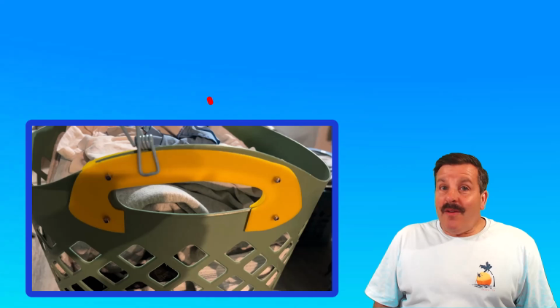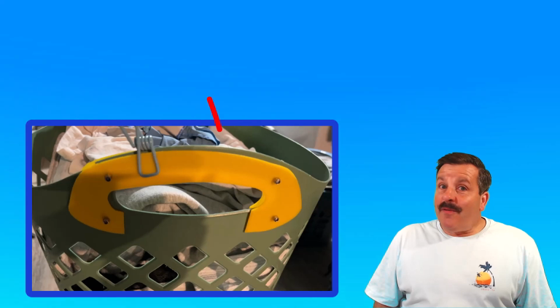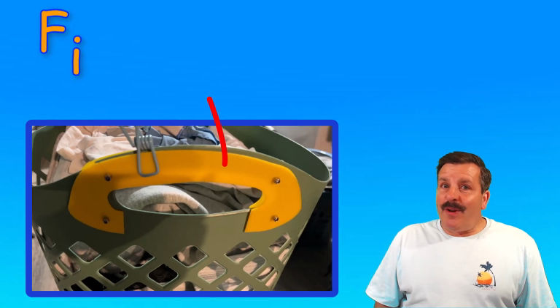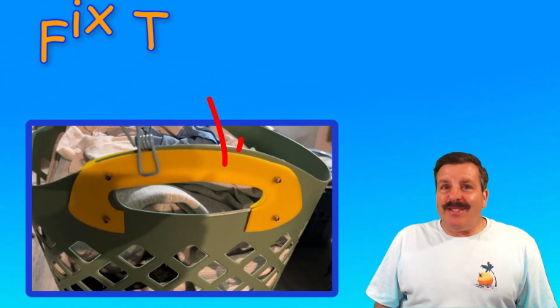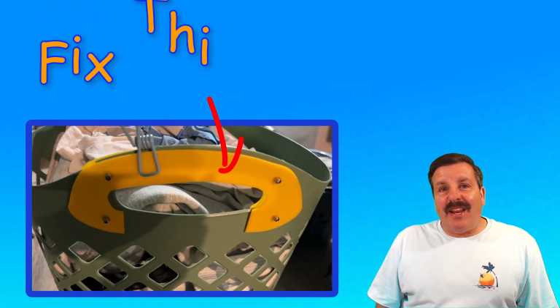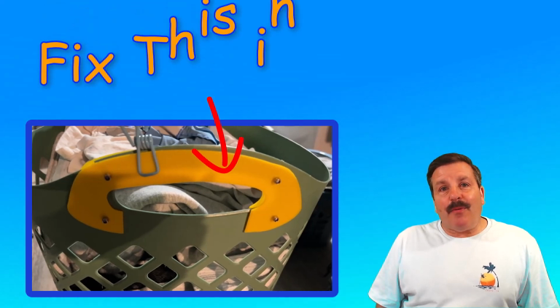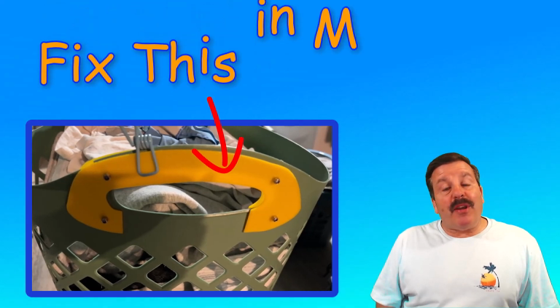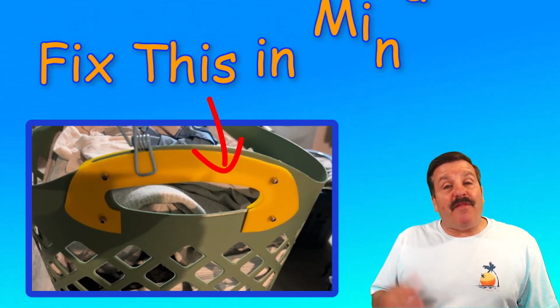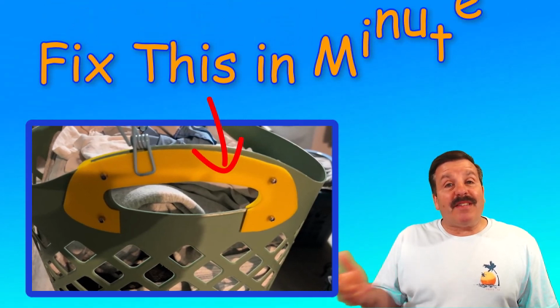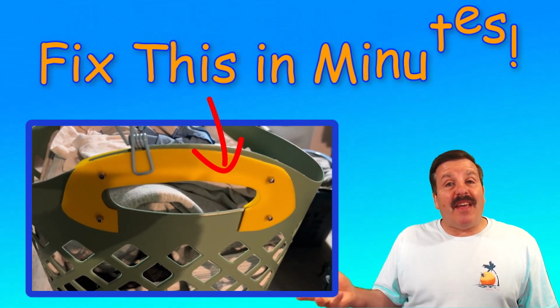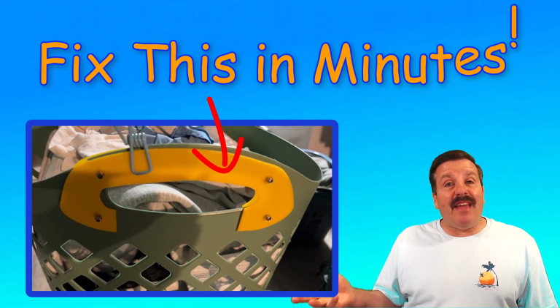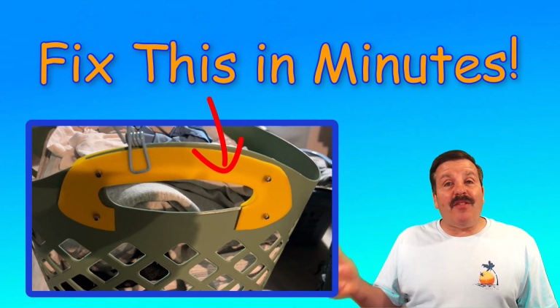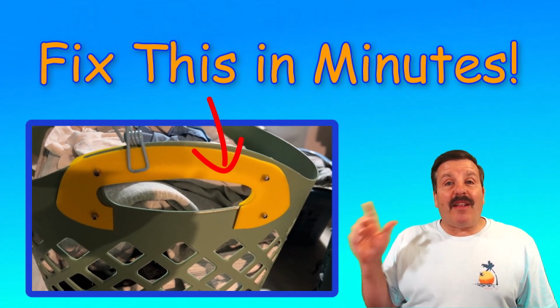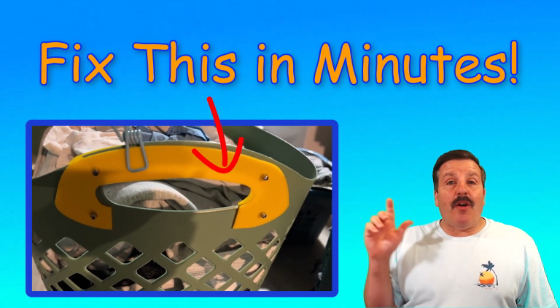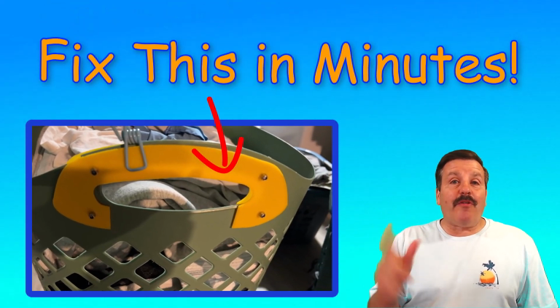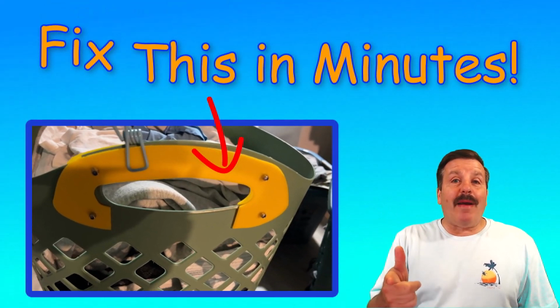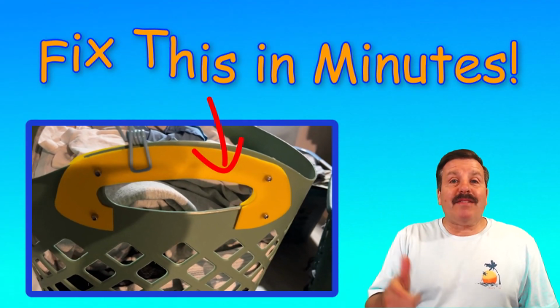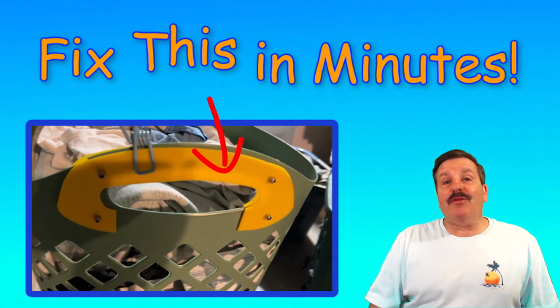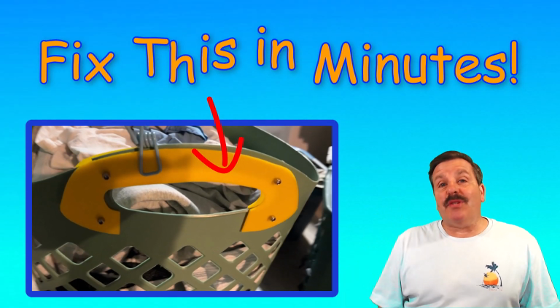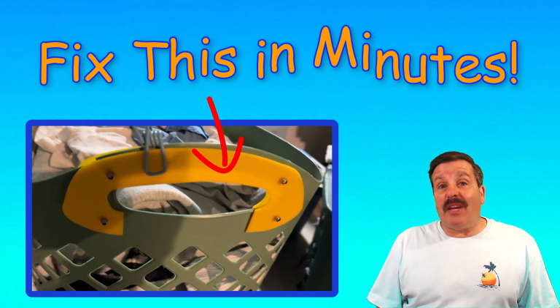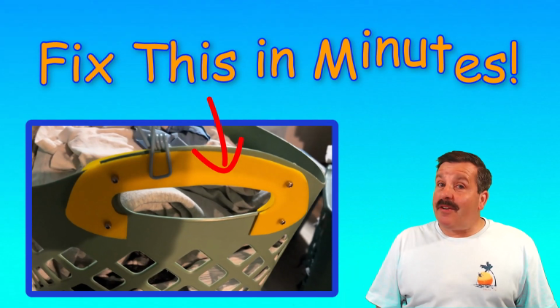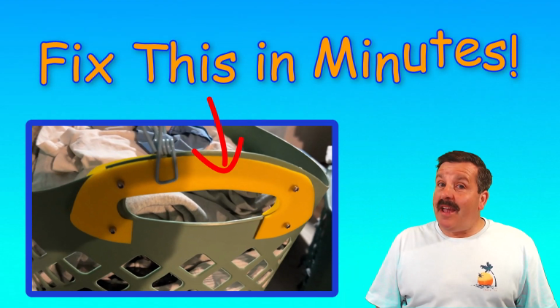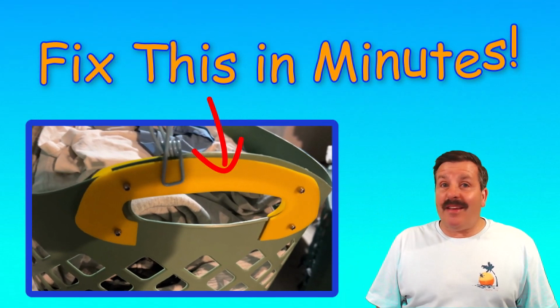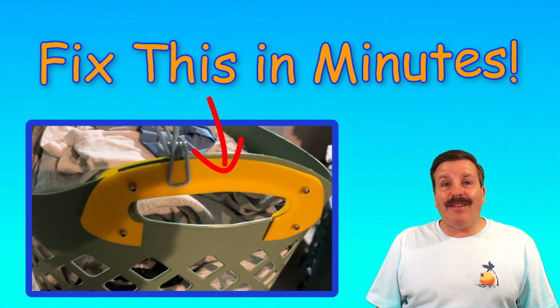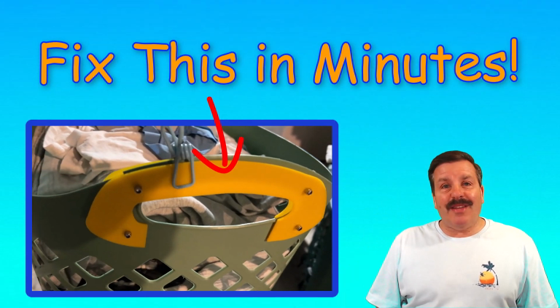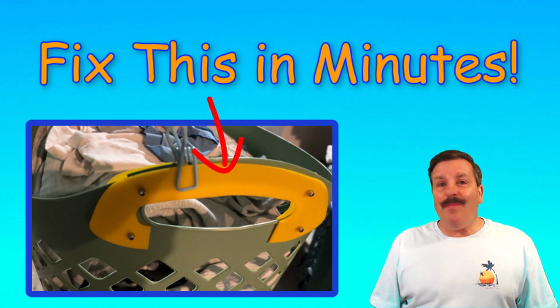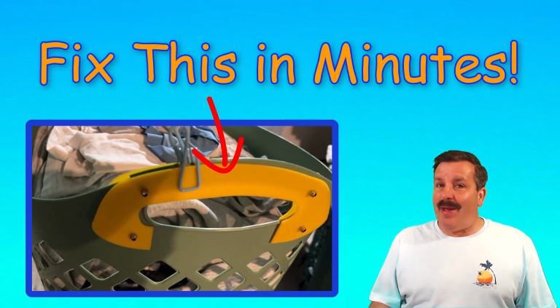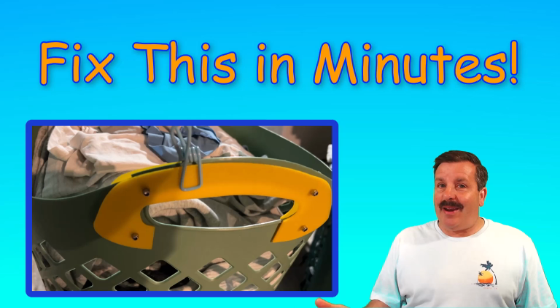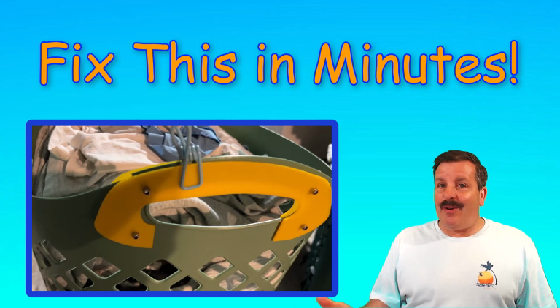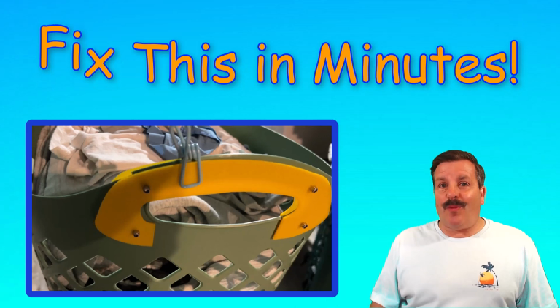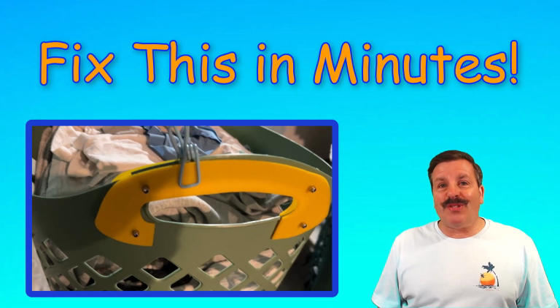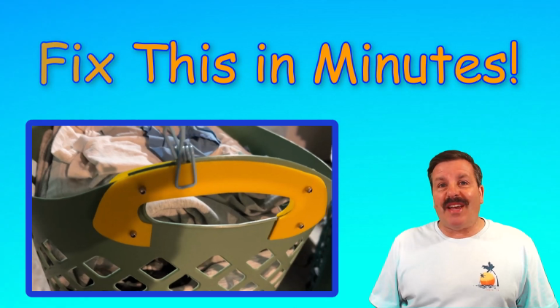Friends, today we're going to fix the handle on a laundry basket using Tinkercad, Inkscape, and a normal scanner.